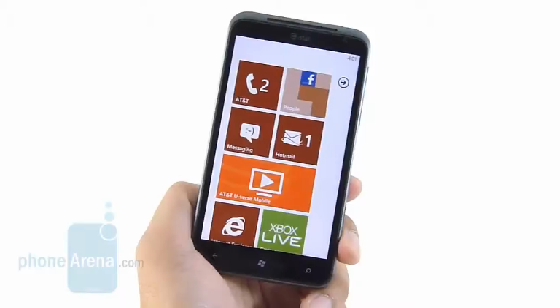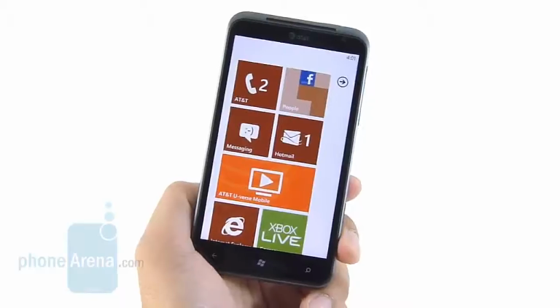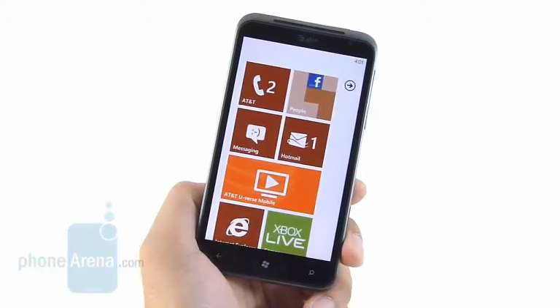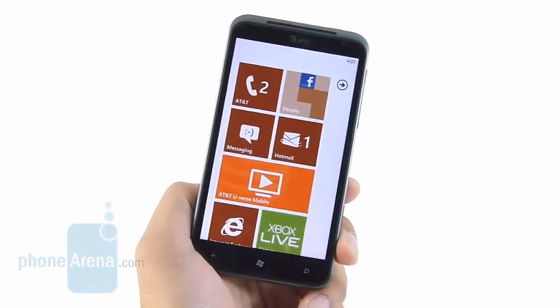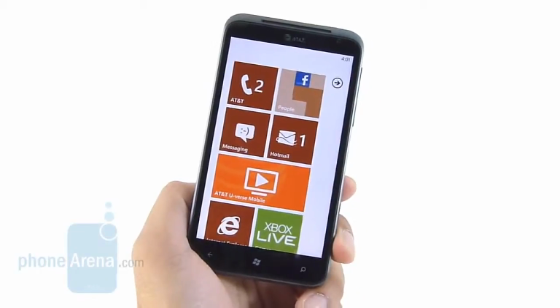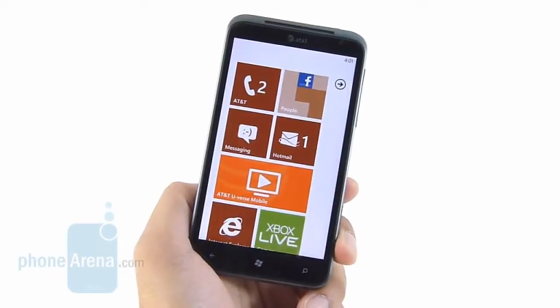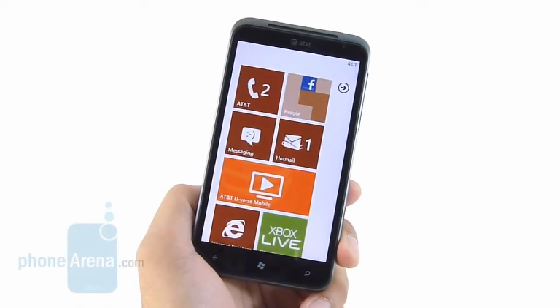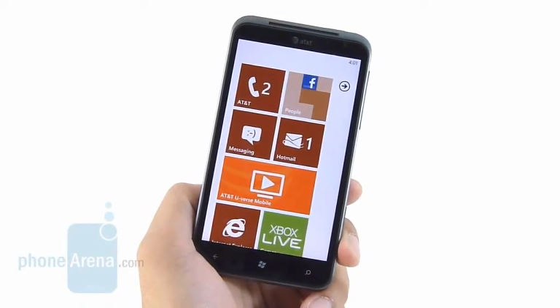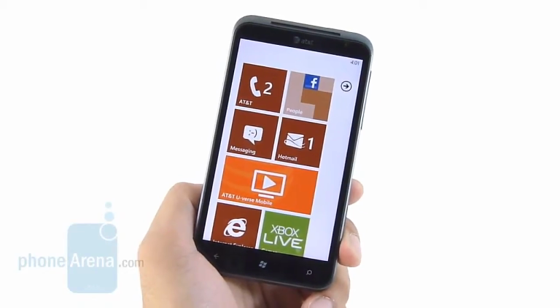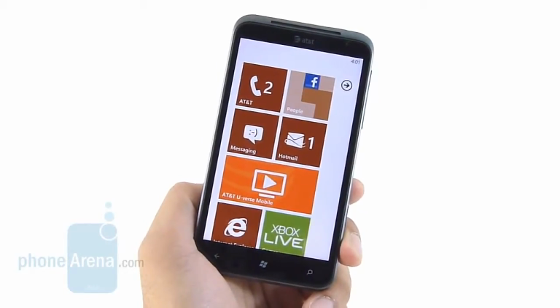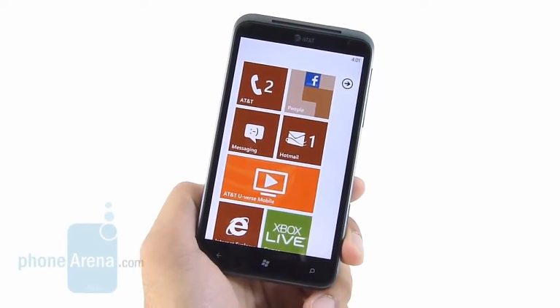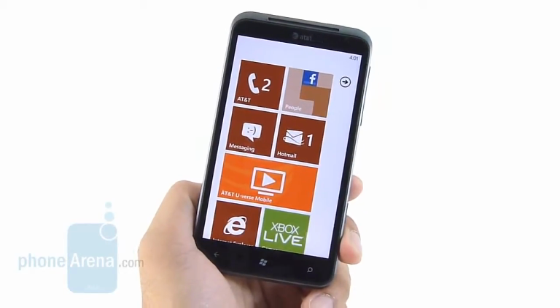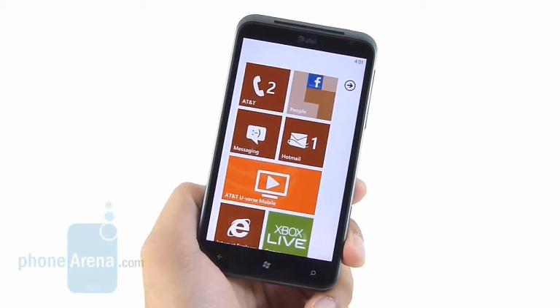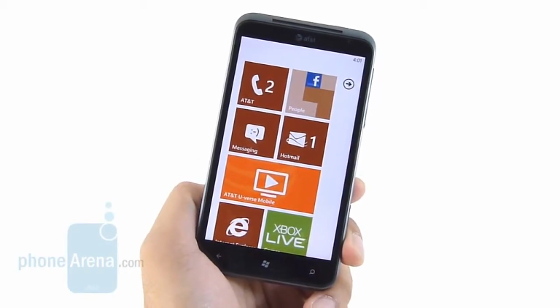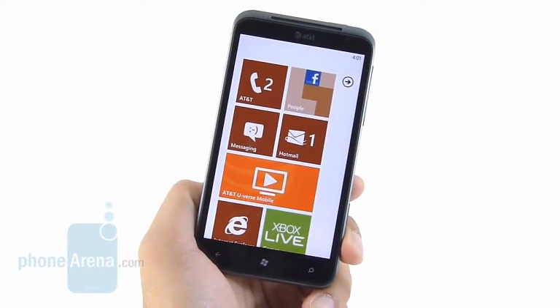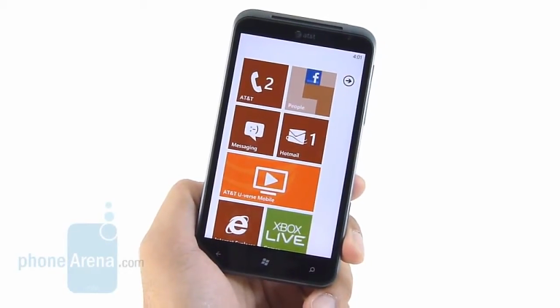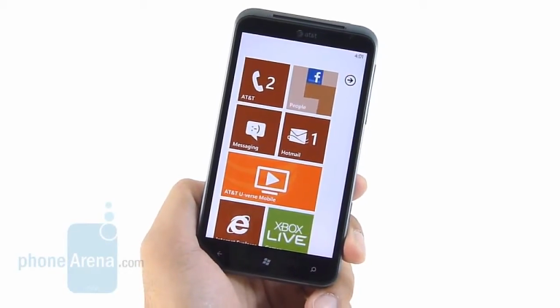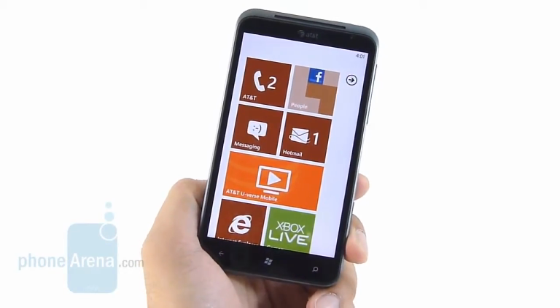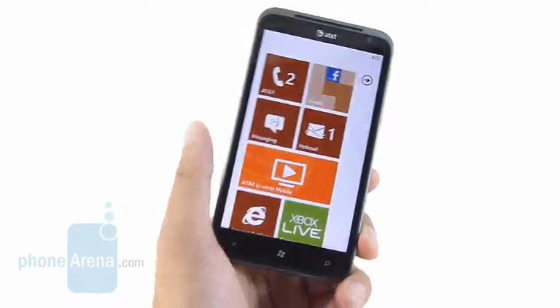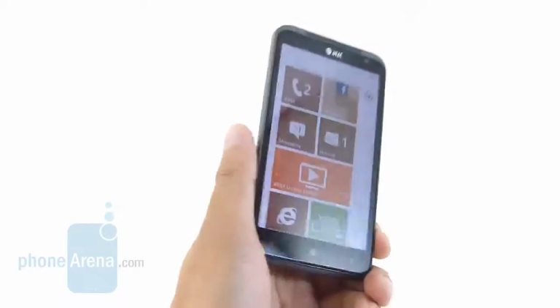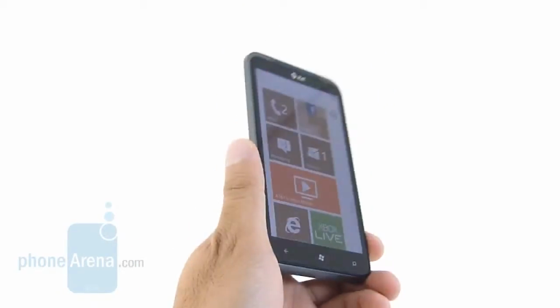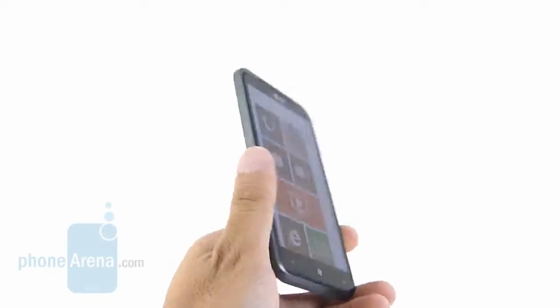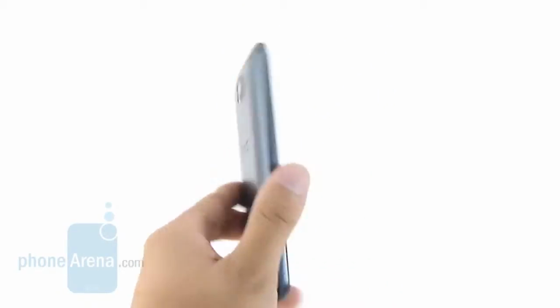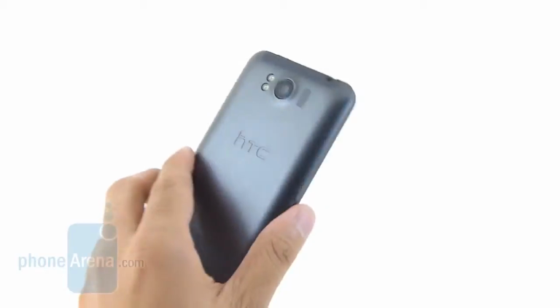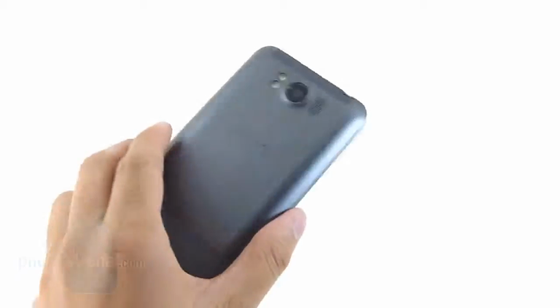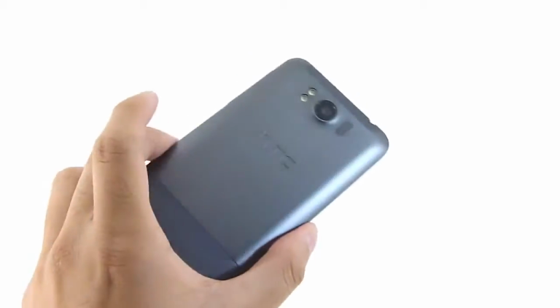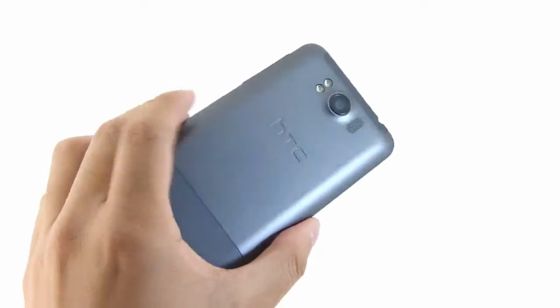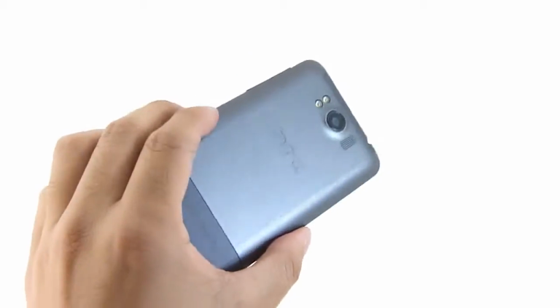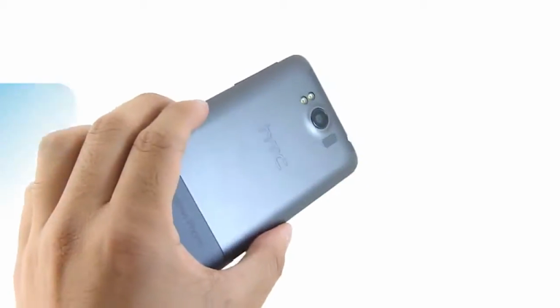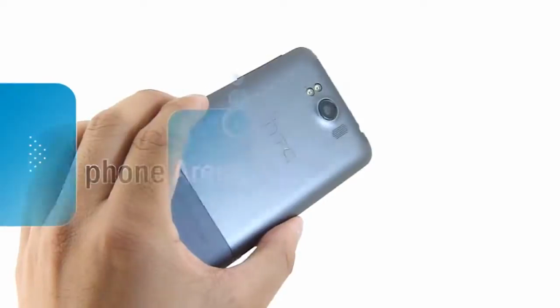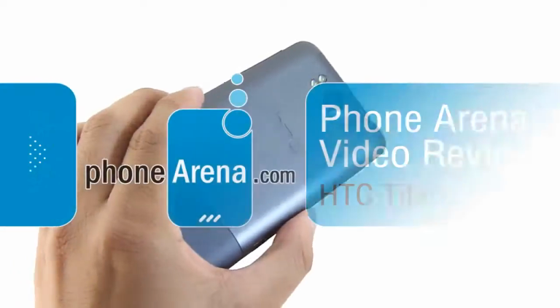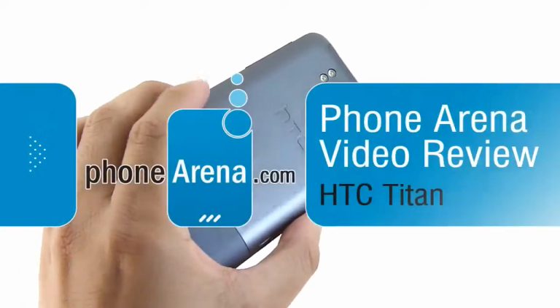Hey everyone, John V here from Phone Arena. You're watching our in-depth video review of the HTC Titan.